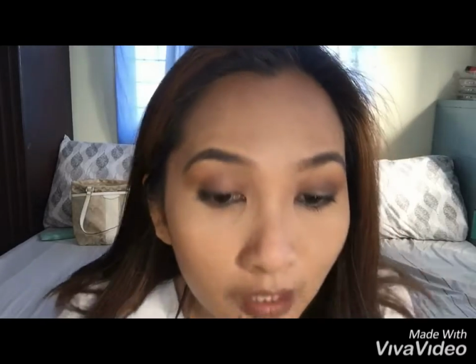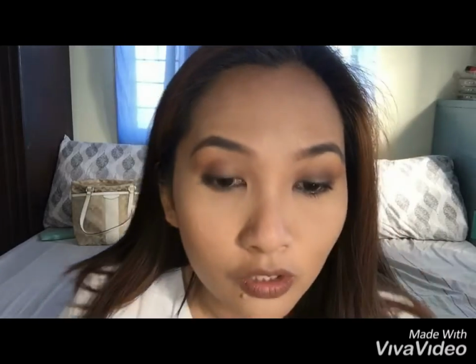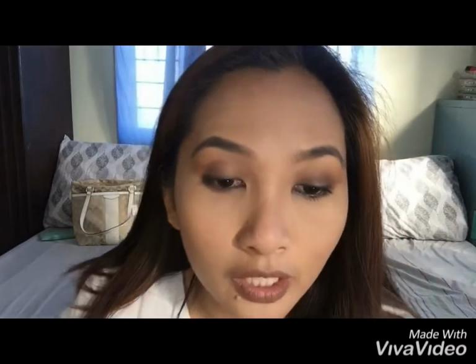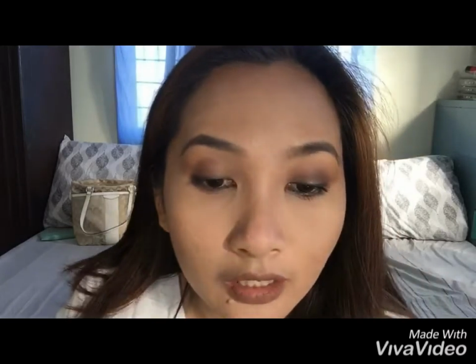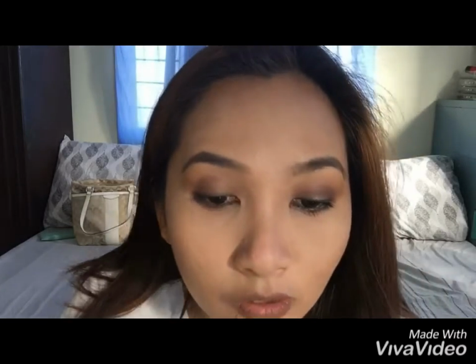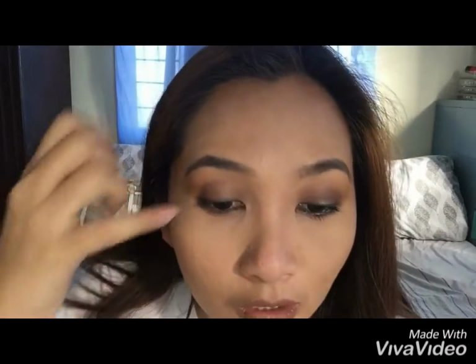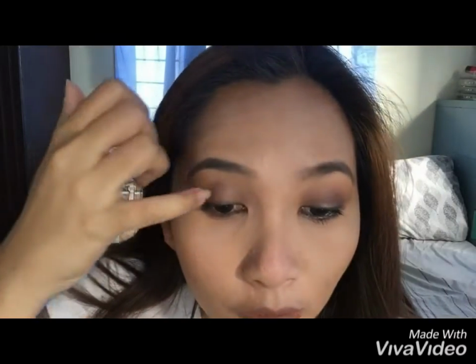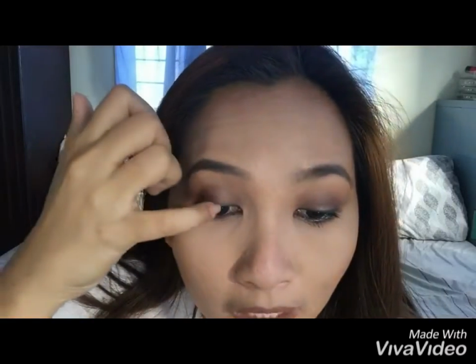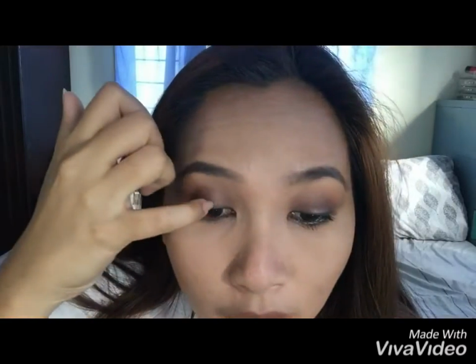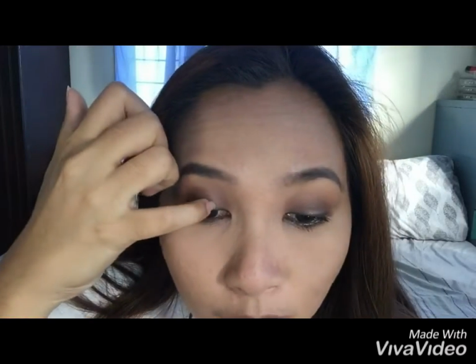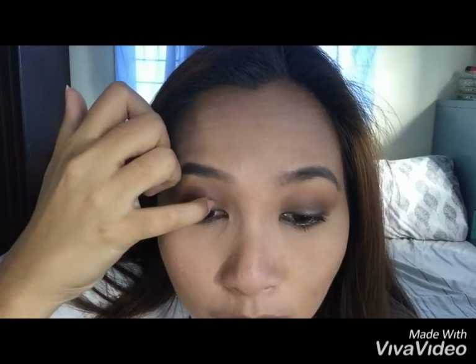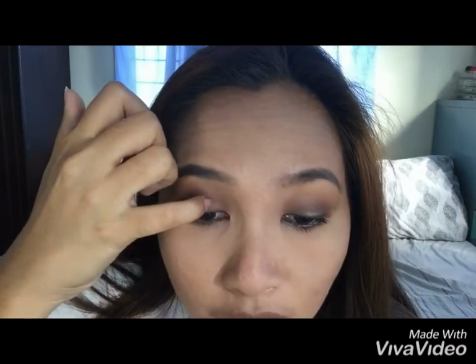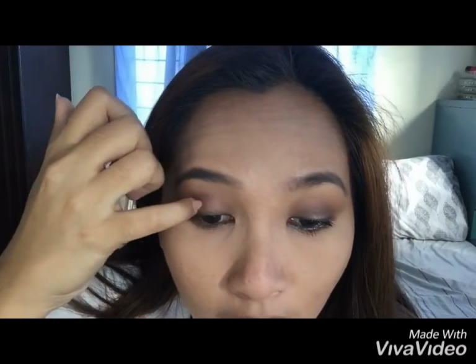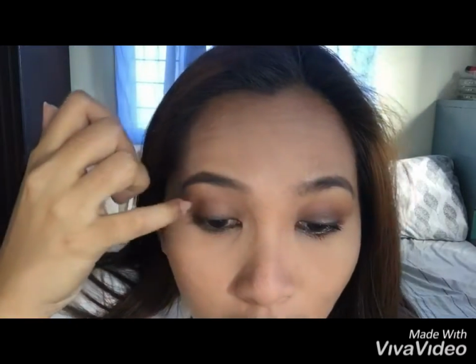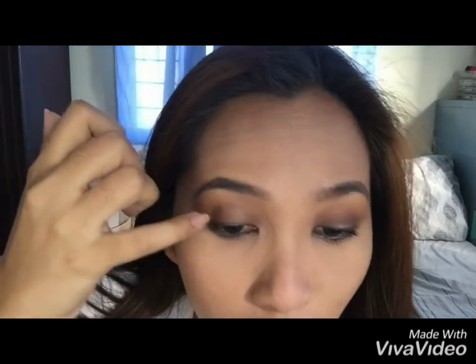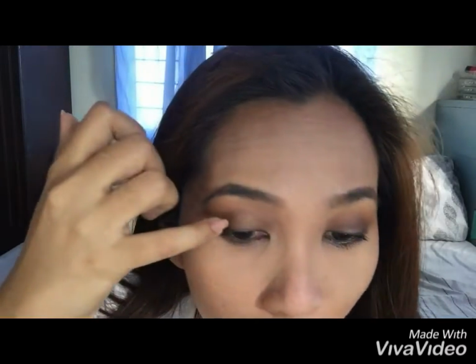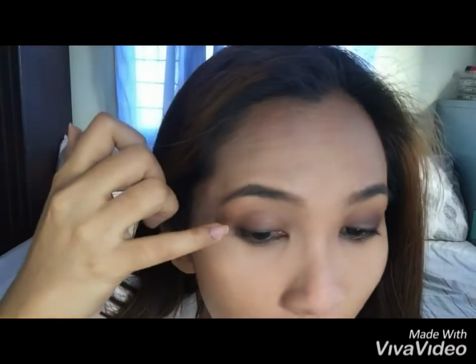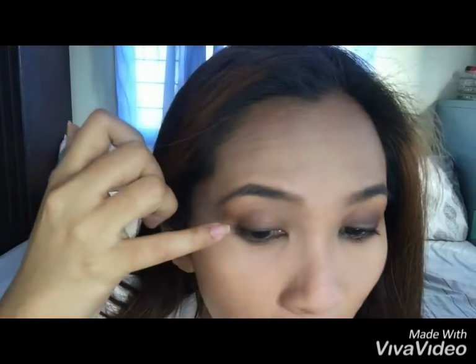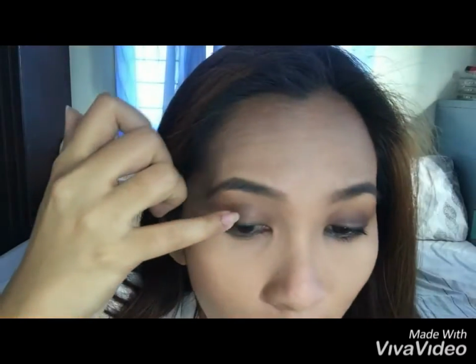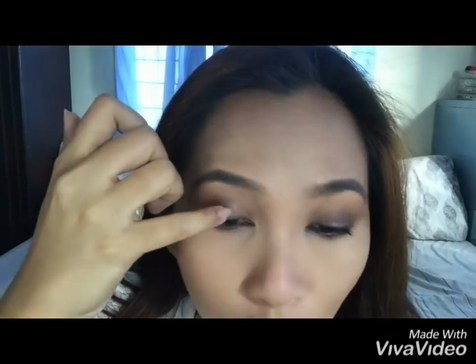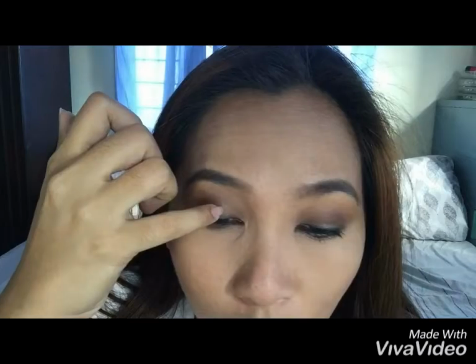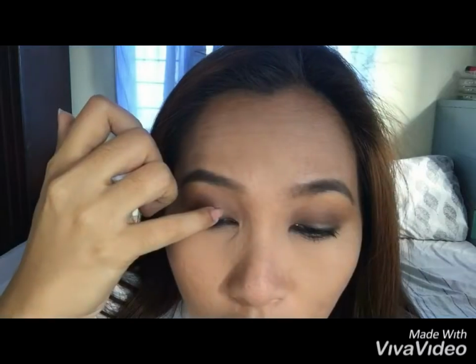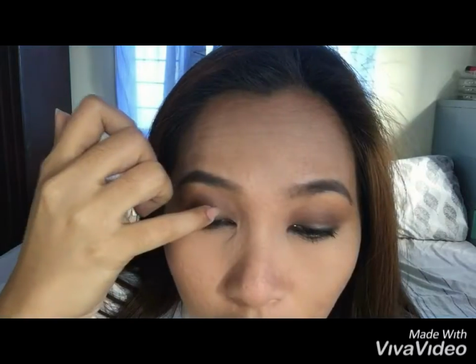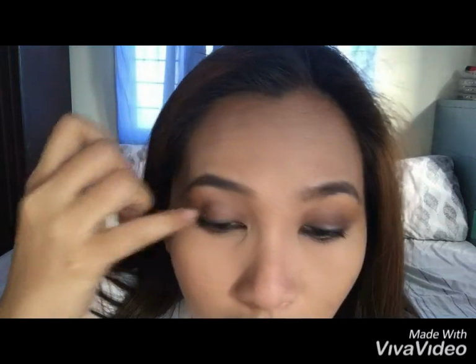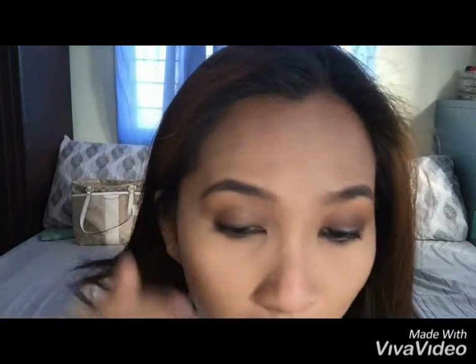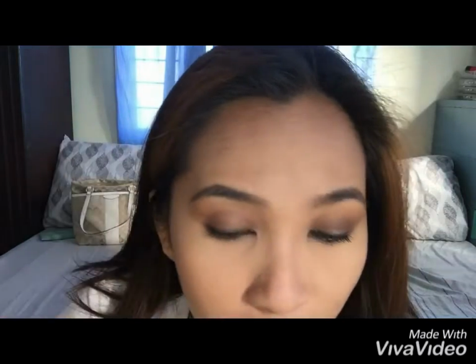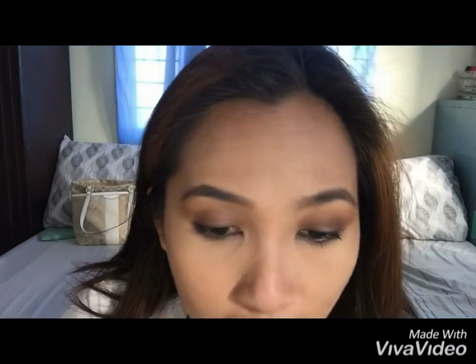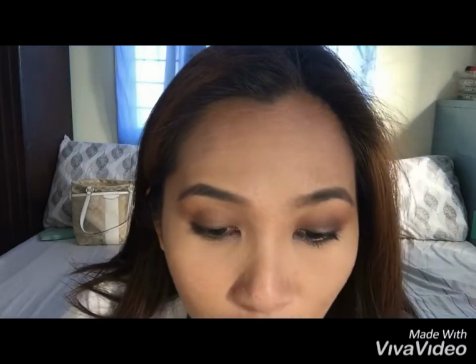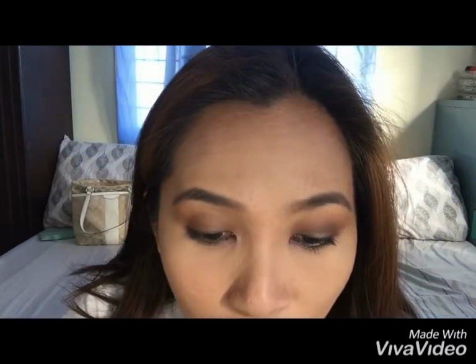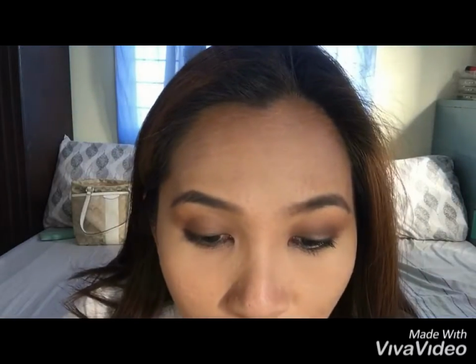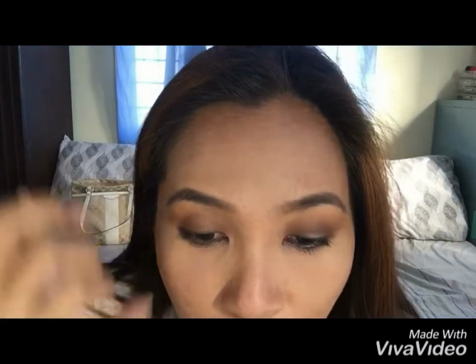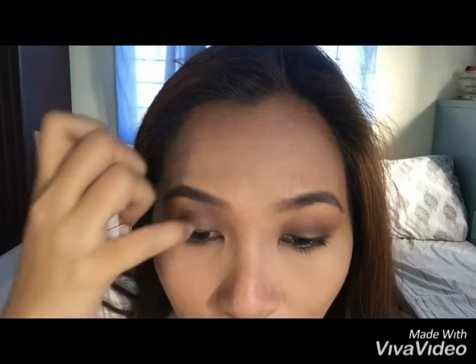Nakikita ko dito, parang medyo nabubura siya. Dahil merong — nagaano na siya eh. Nag-oily na siya.